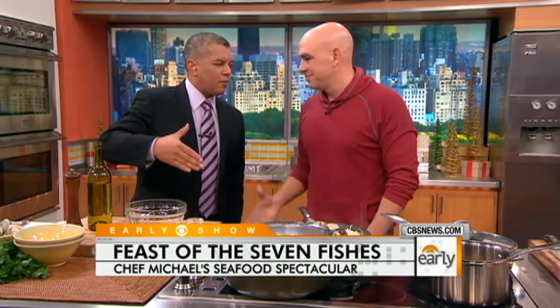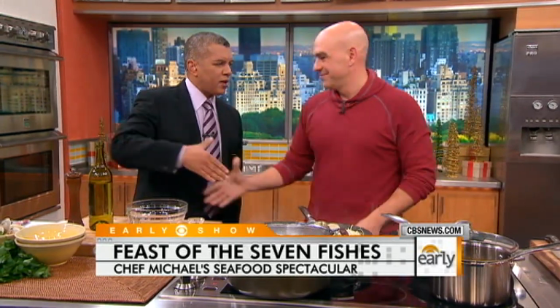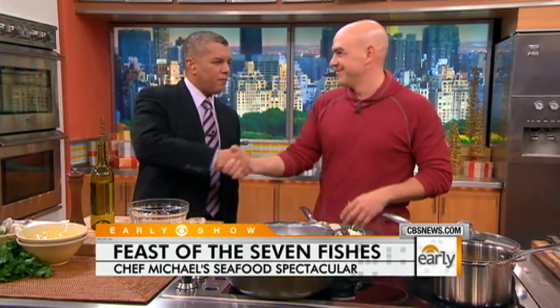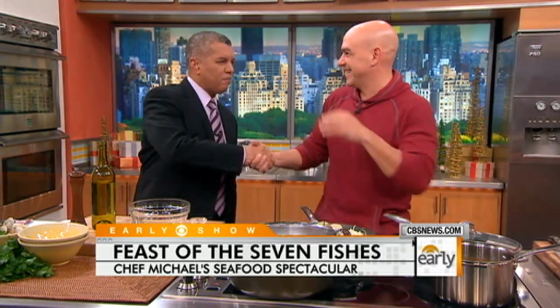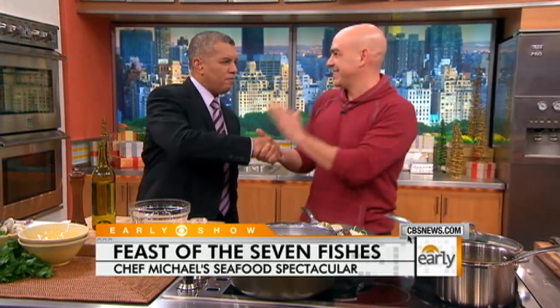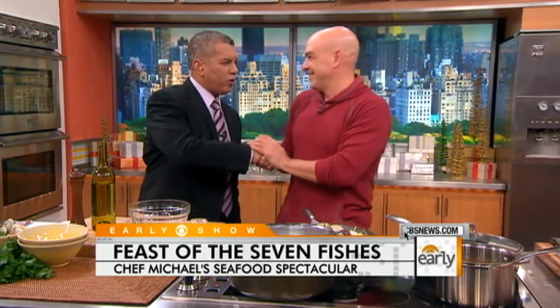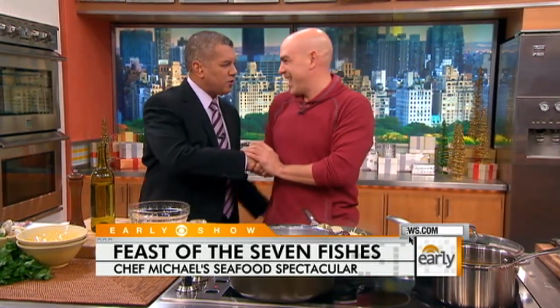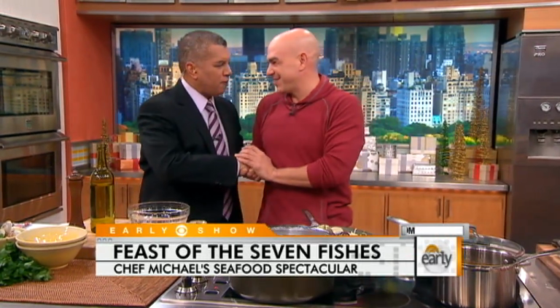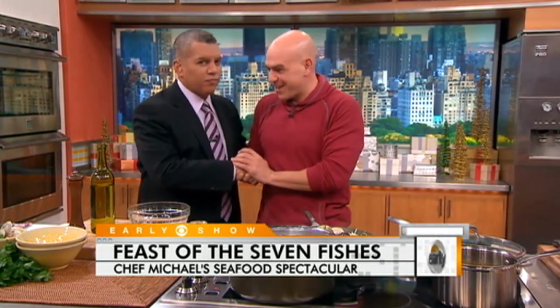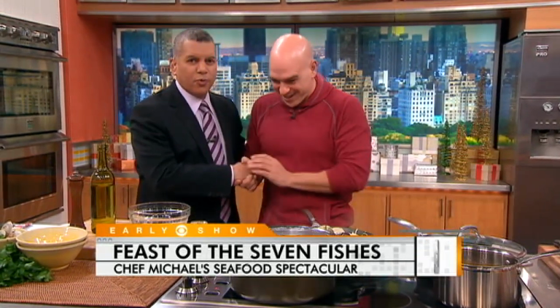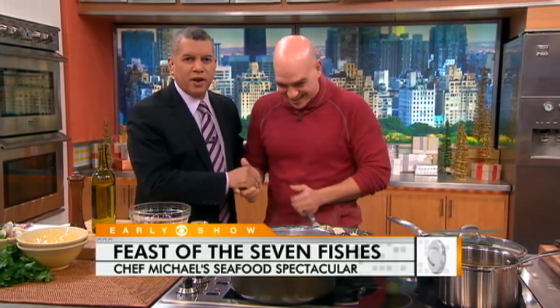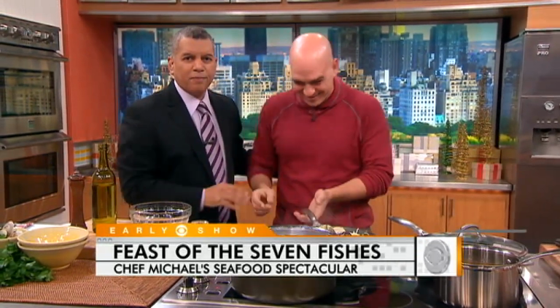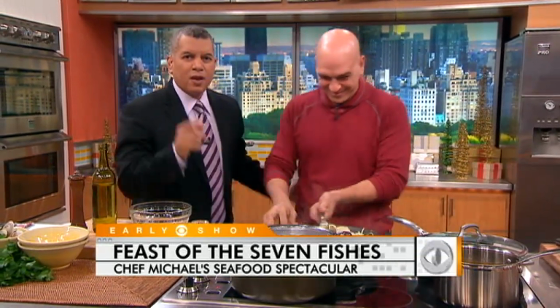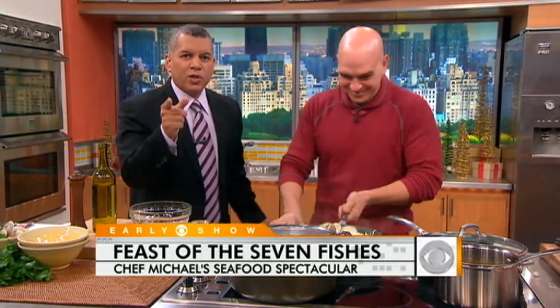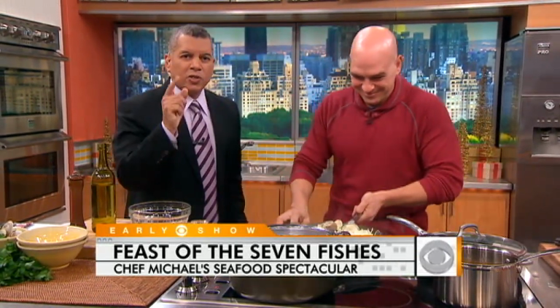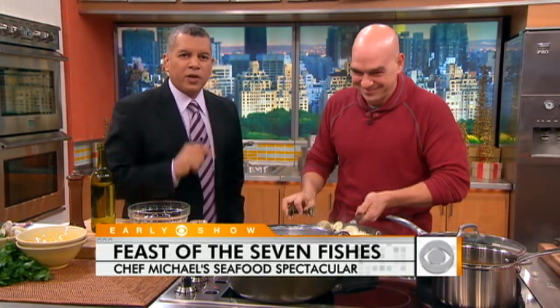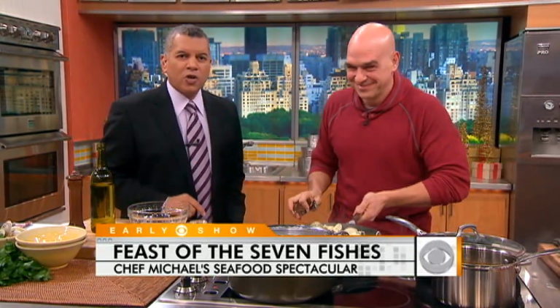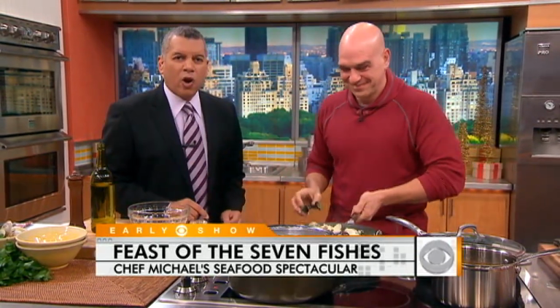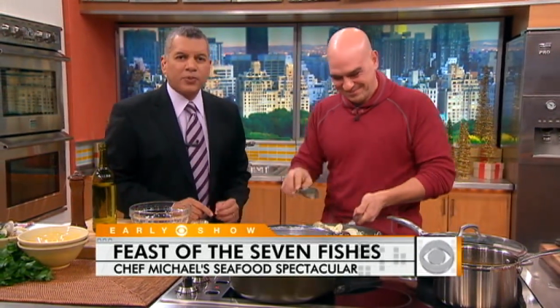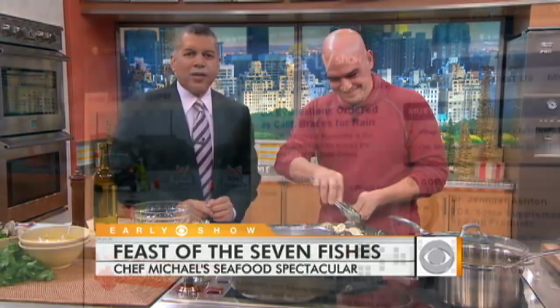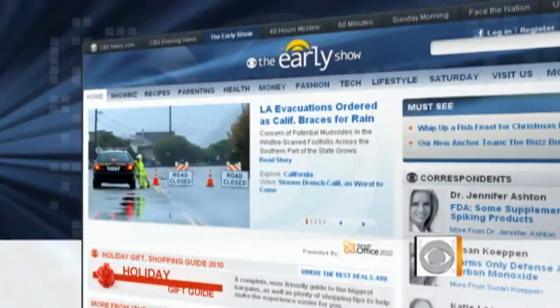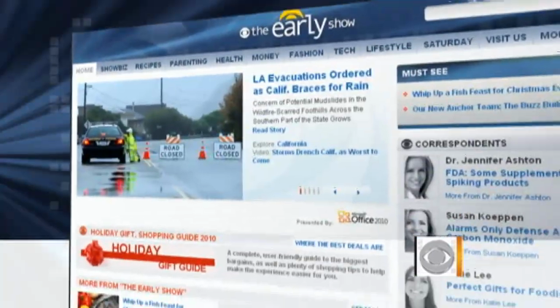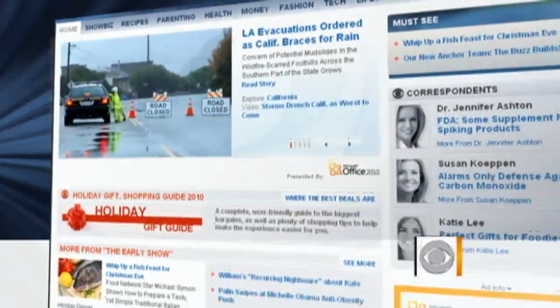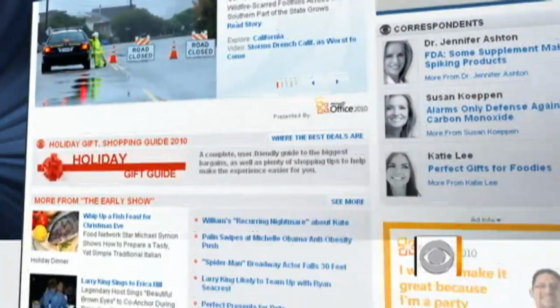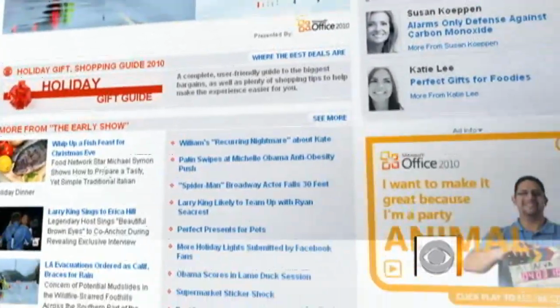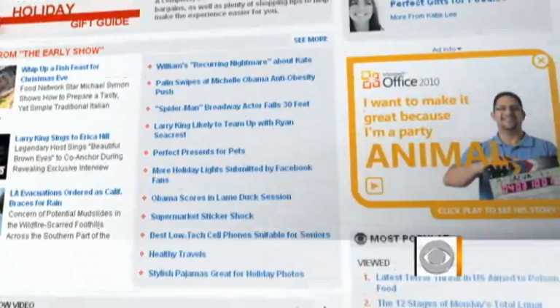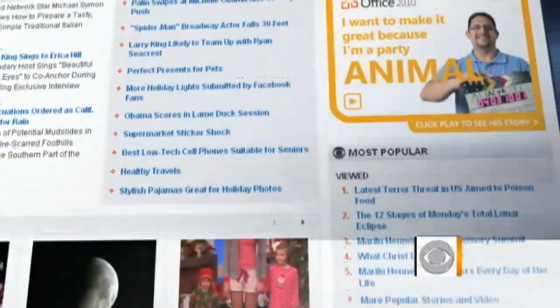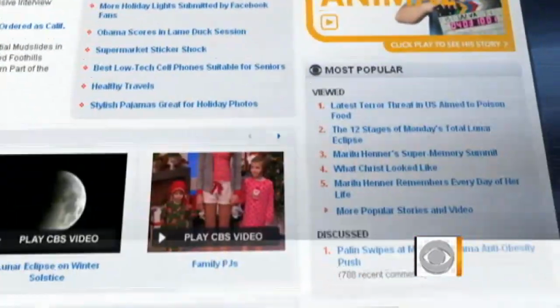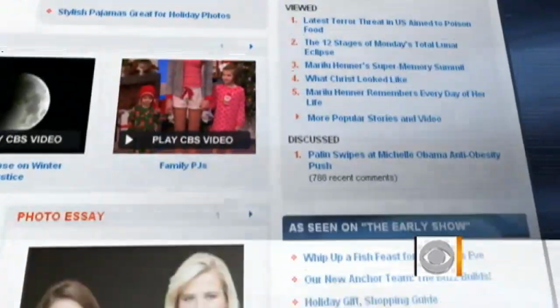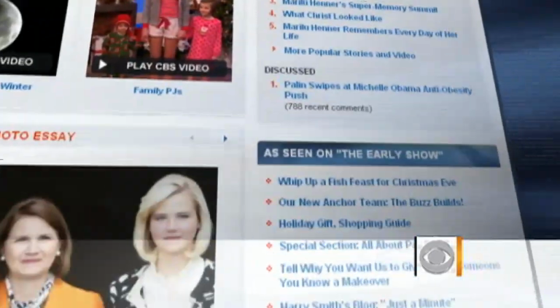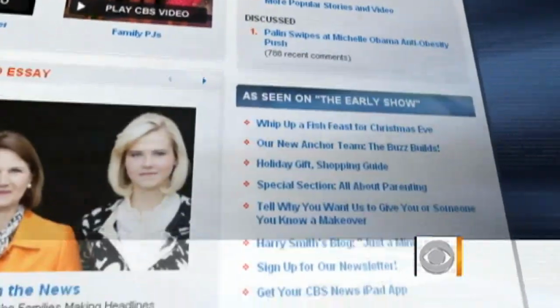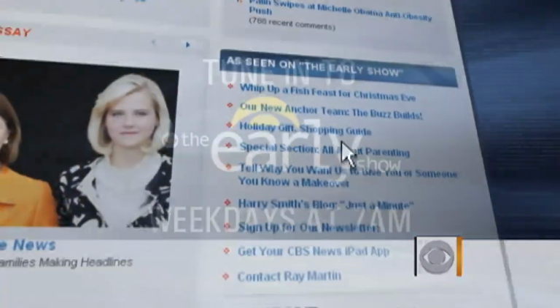Thank you so much. Merry Christmas — have a great holiday. For these recipes, you can go to our website at earlyshow.cbsnews.com.